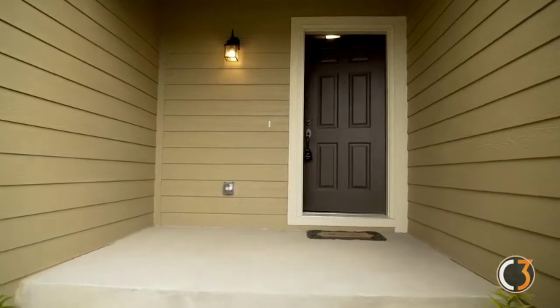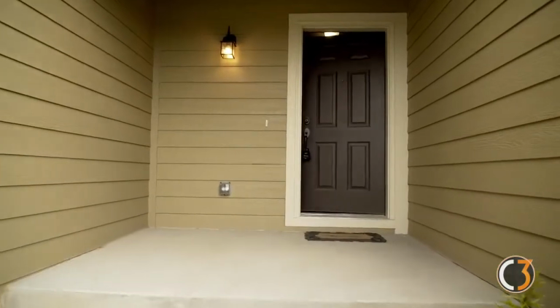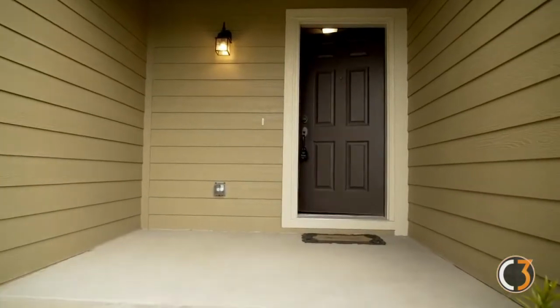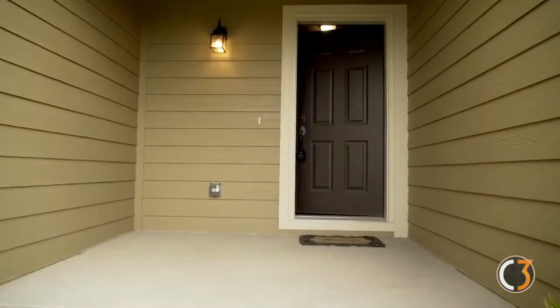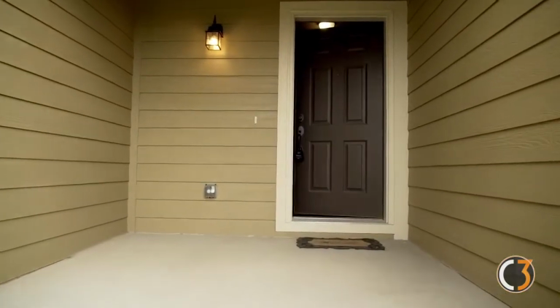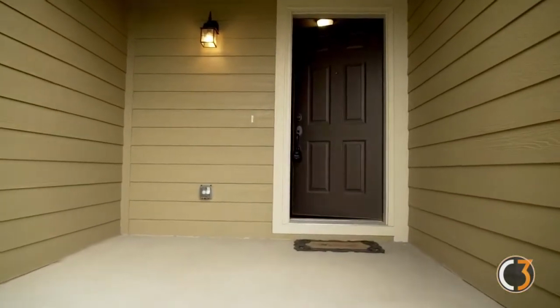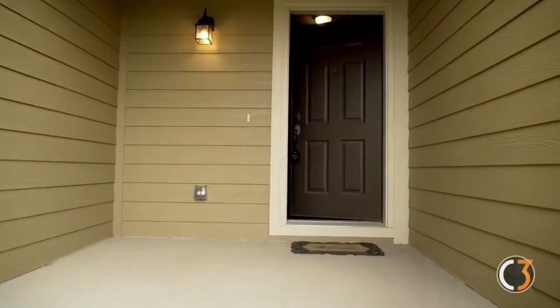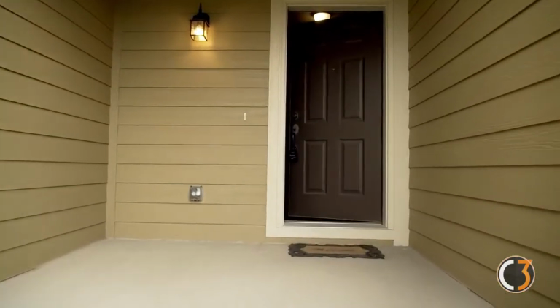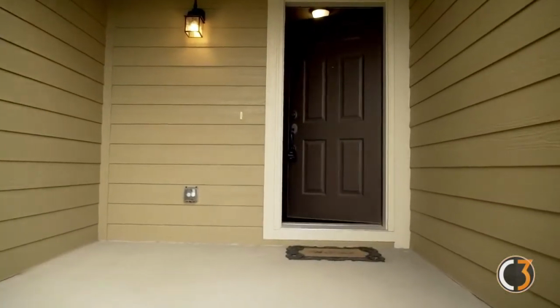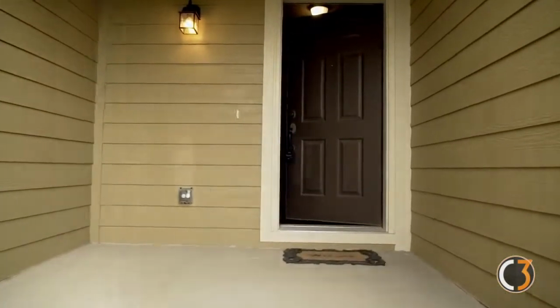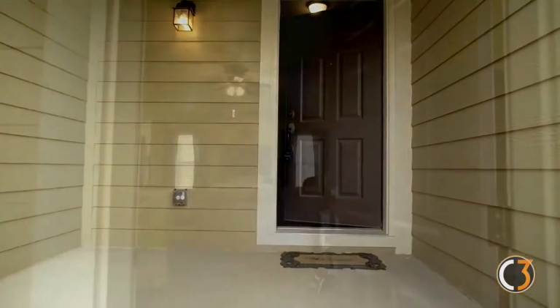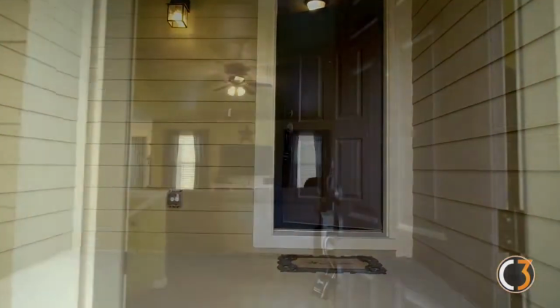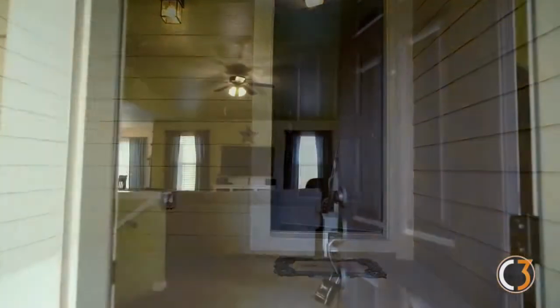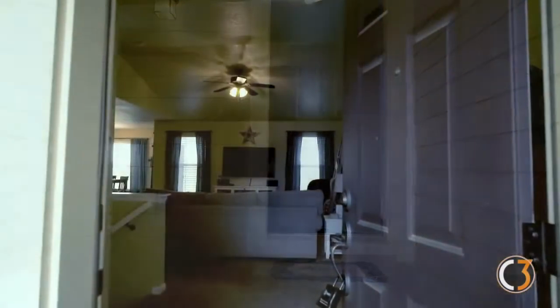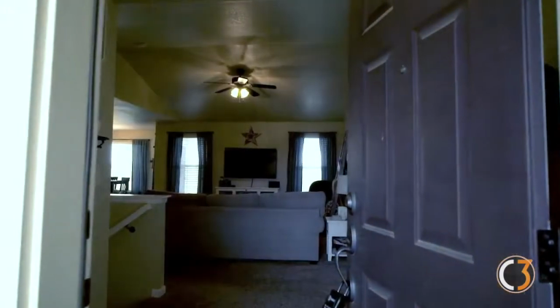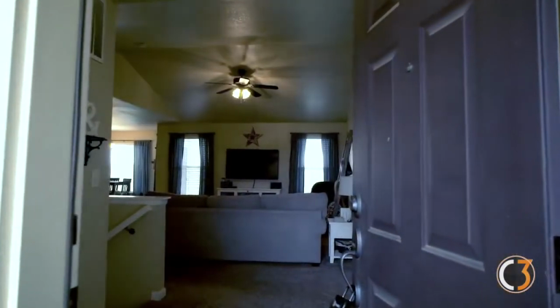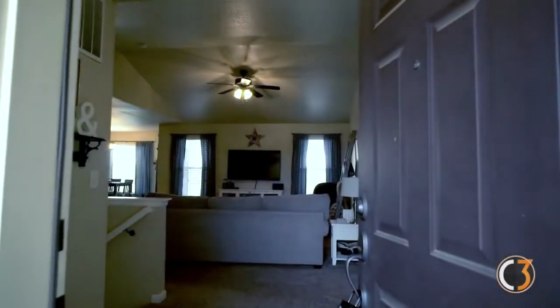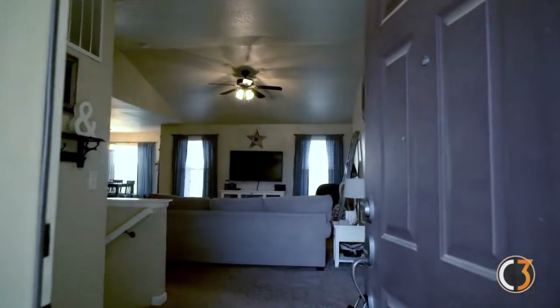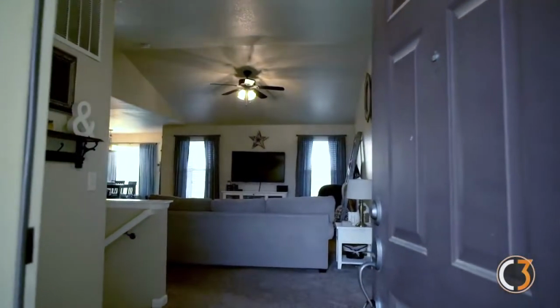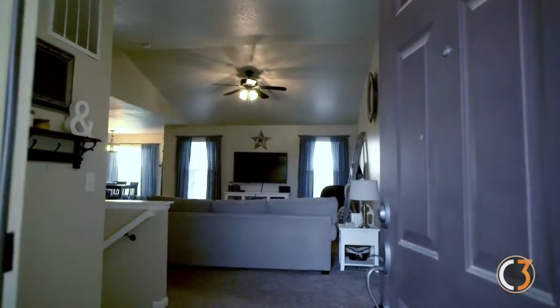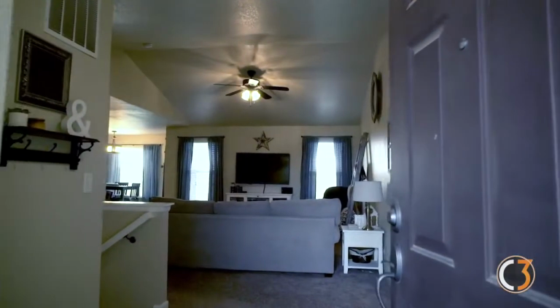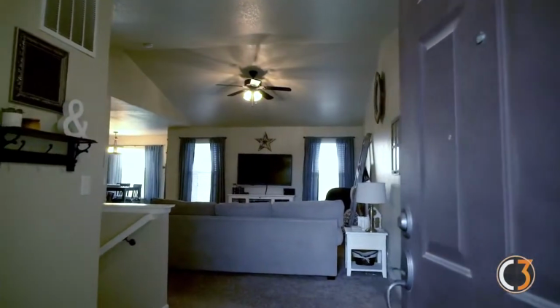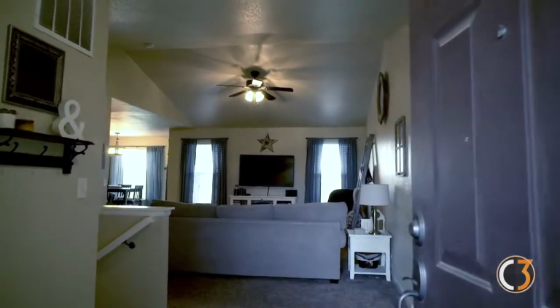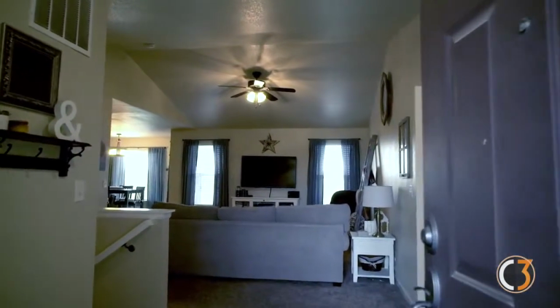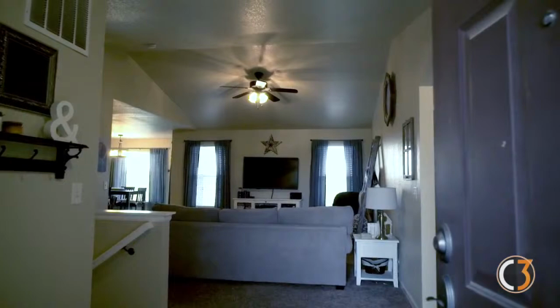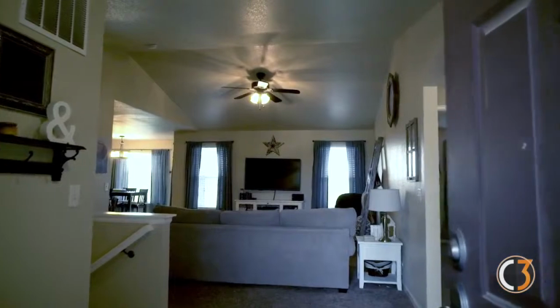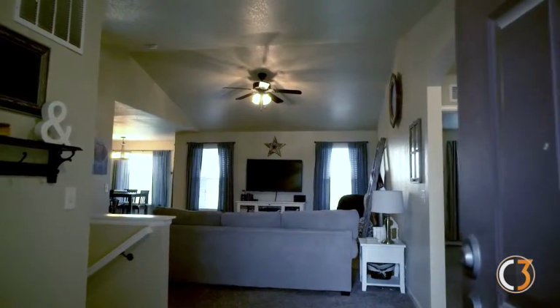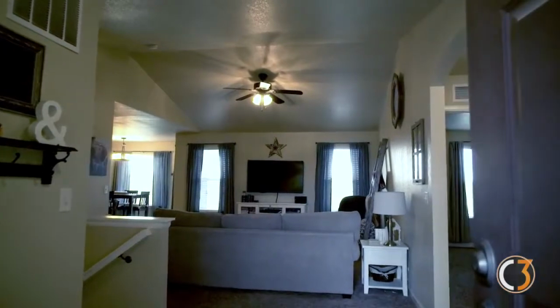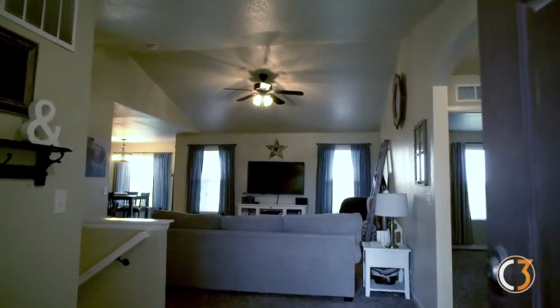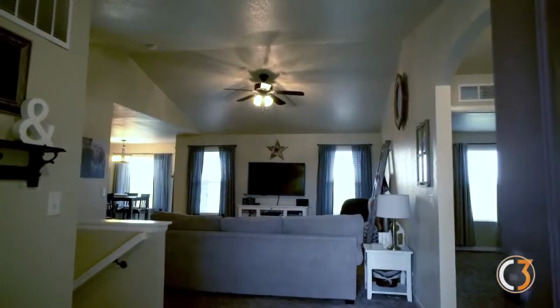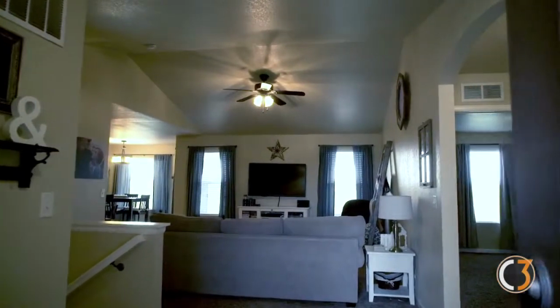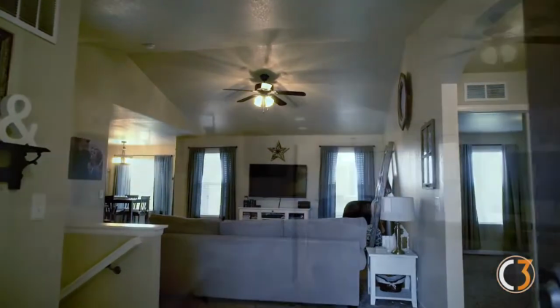Immediately upon entering the home, notice the big open floor plan and vaulted ceilings in the living room.